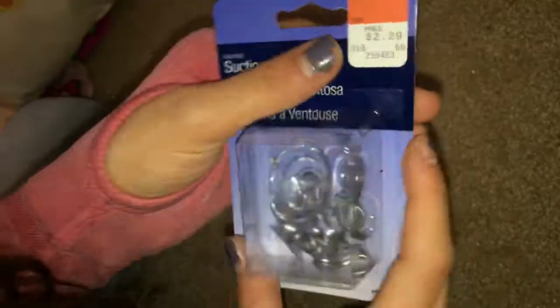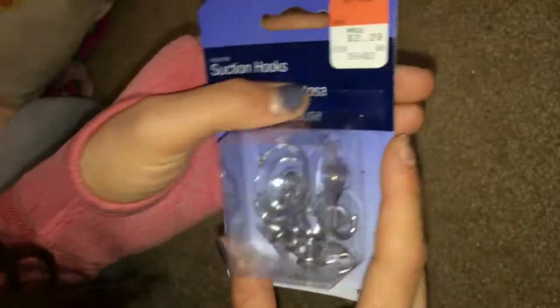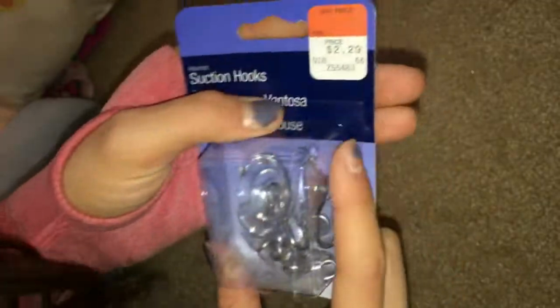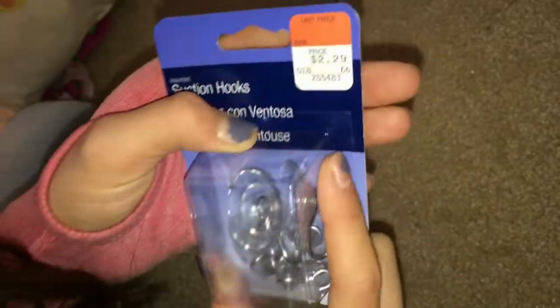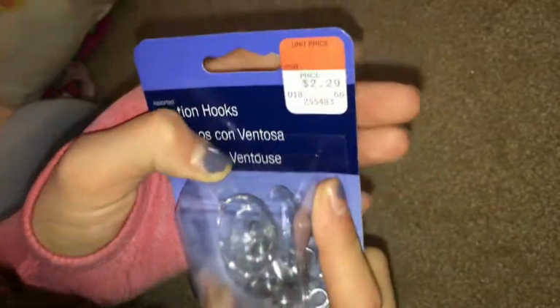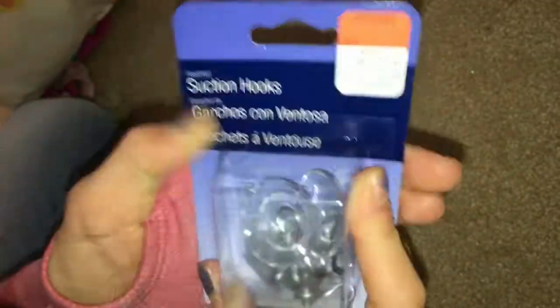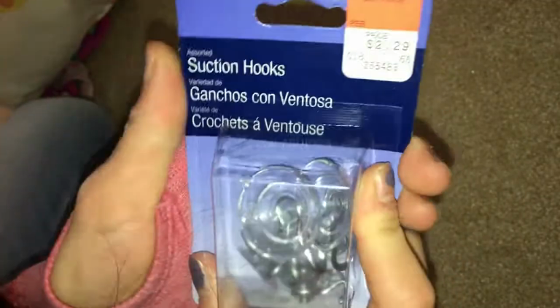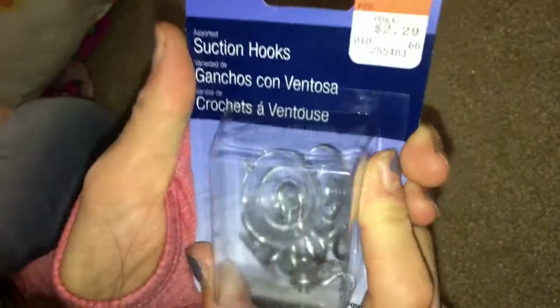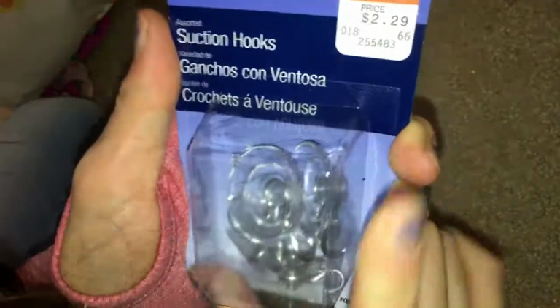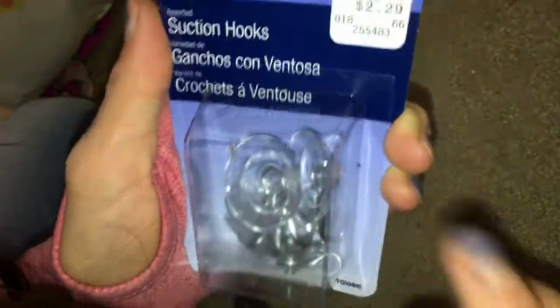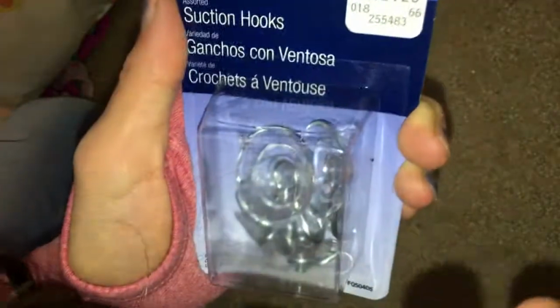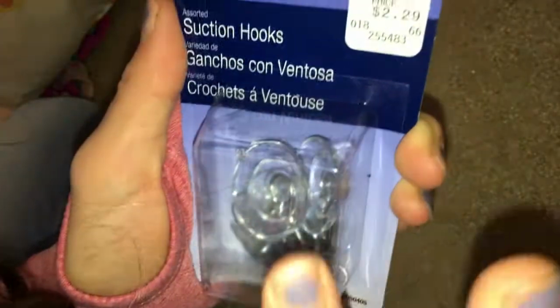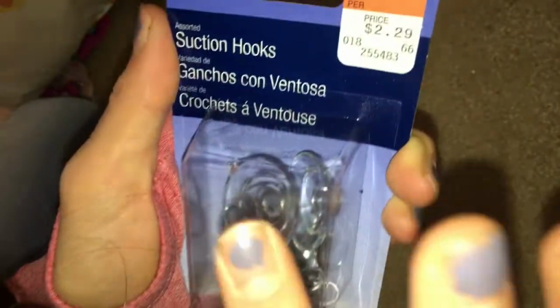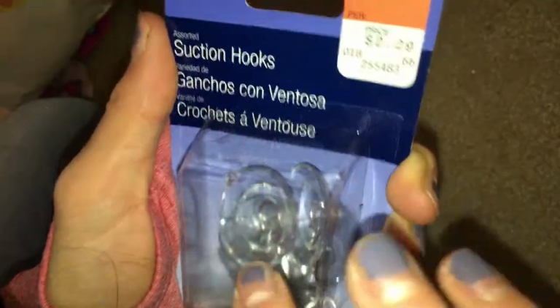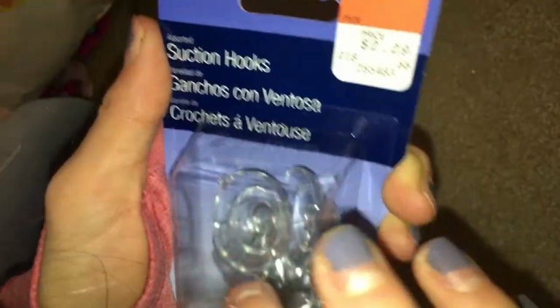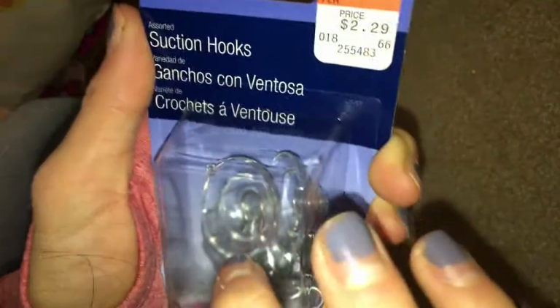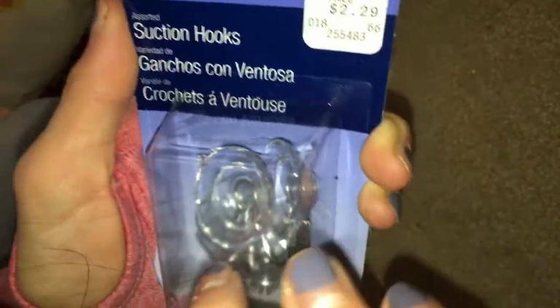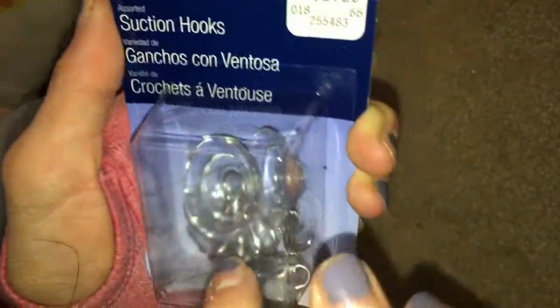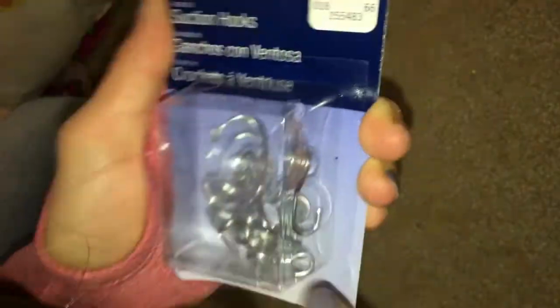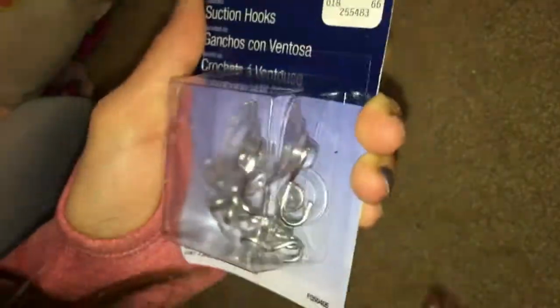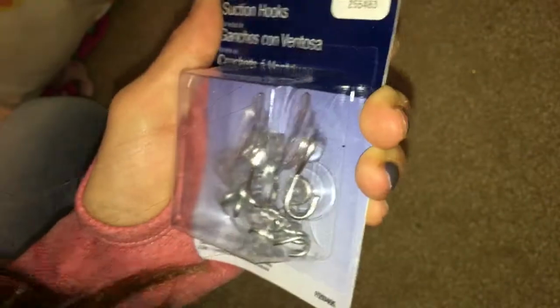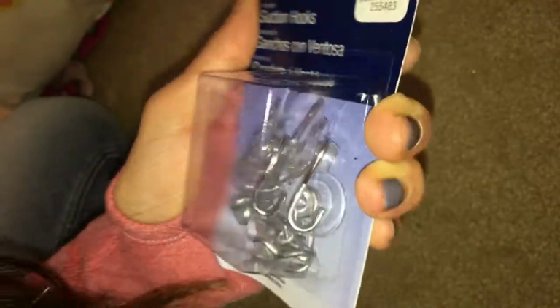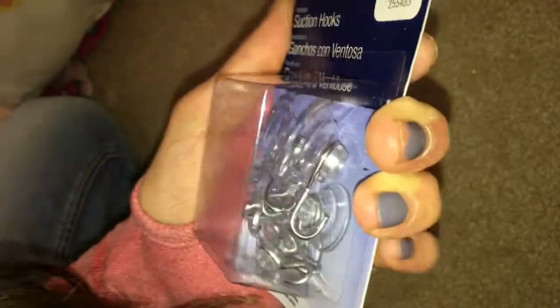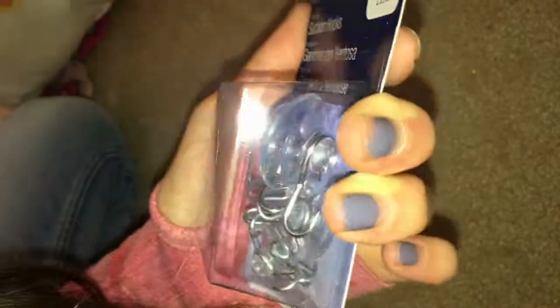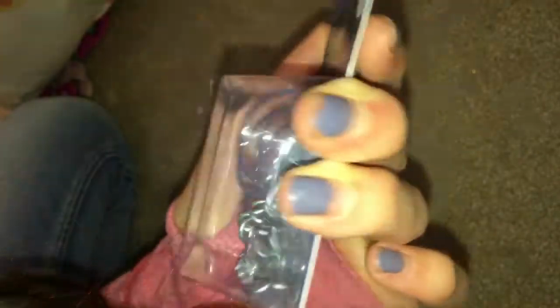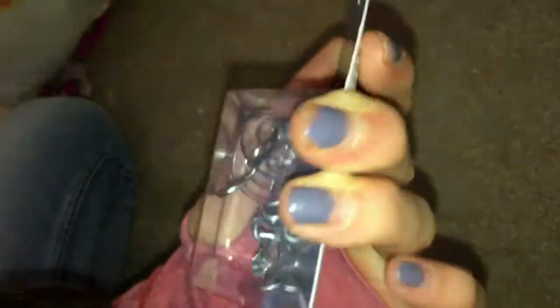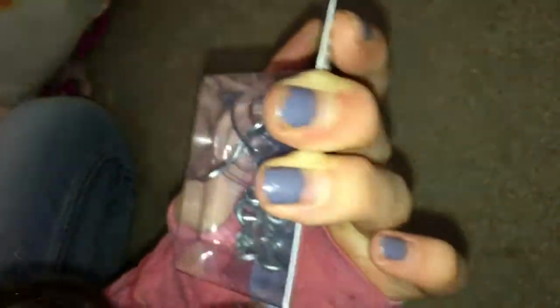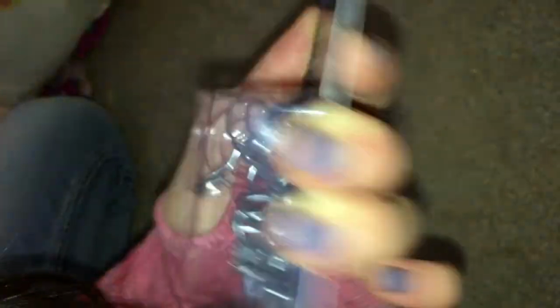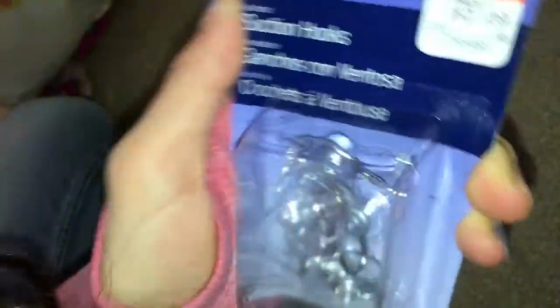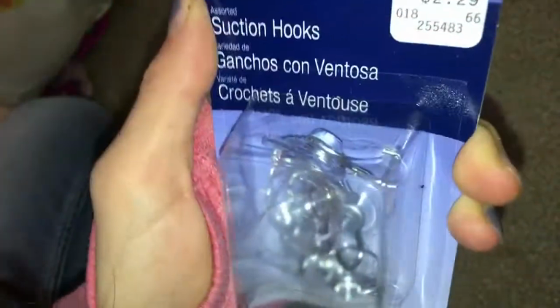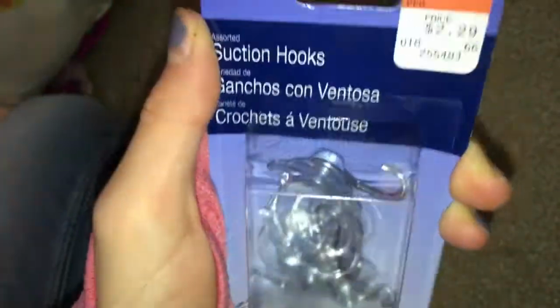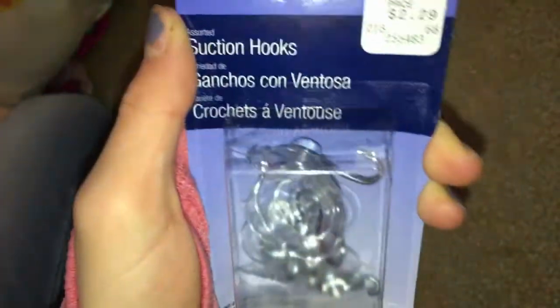I ran into these — they're suction hooks and I think I'm going to try these out for the dividers so that I know that they can't get through.